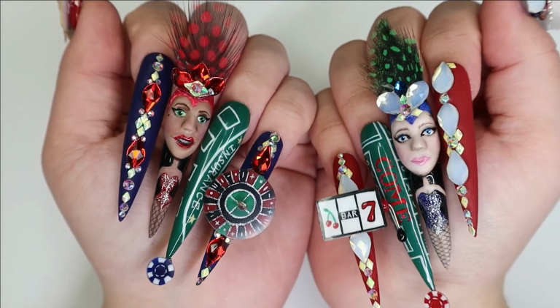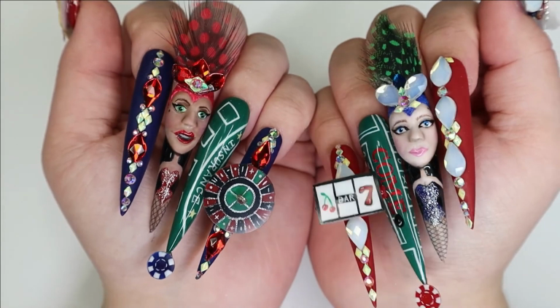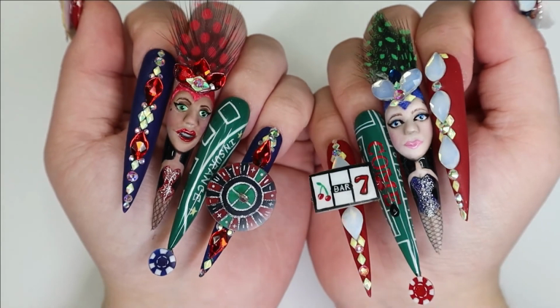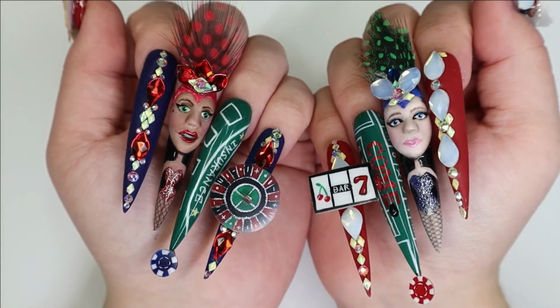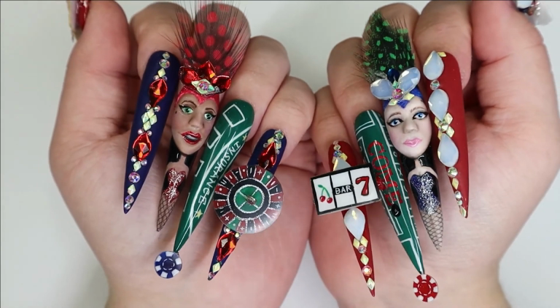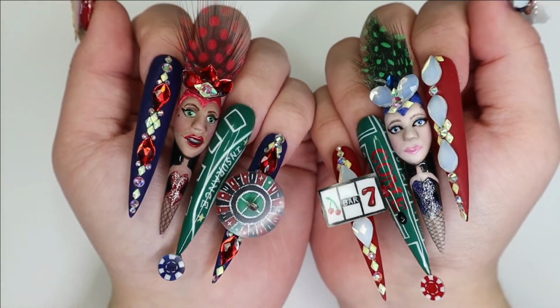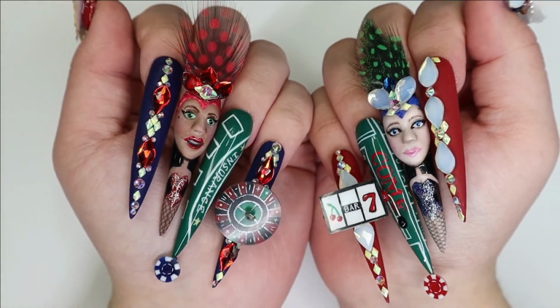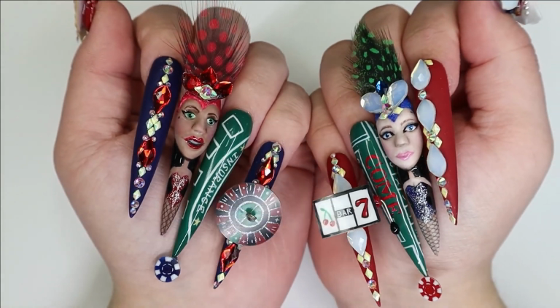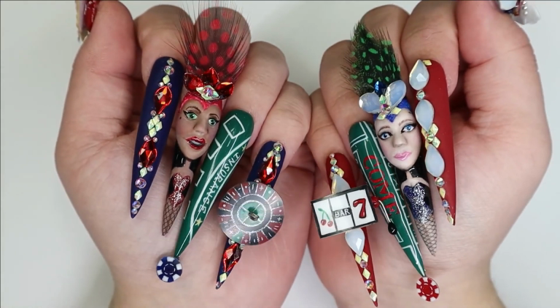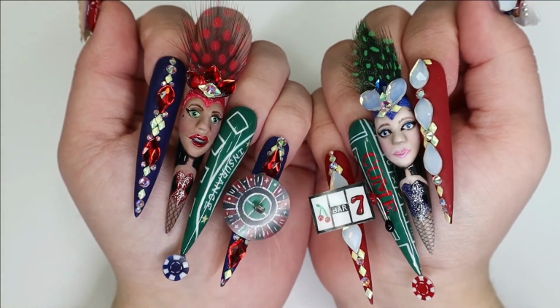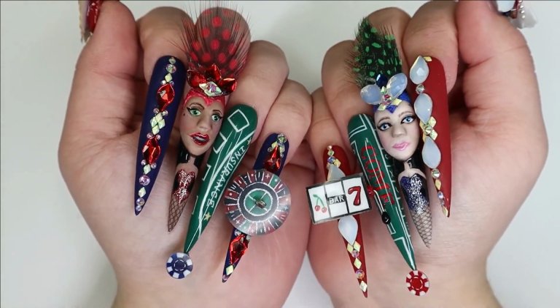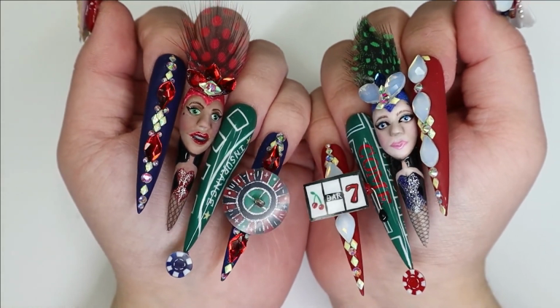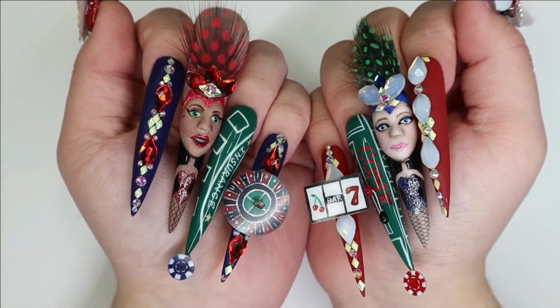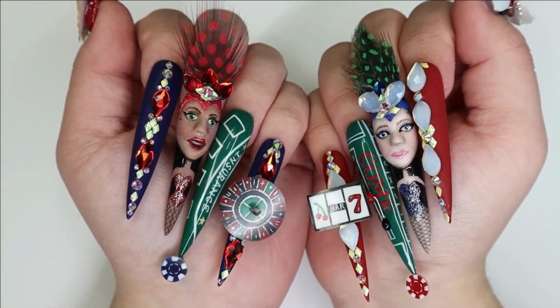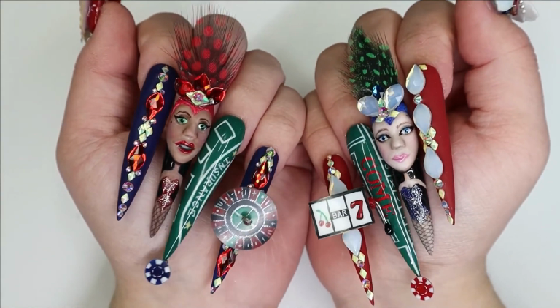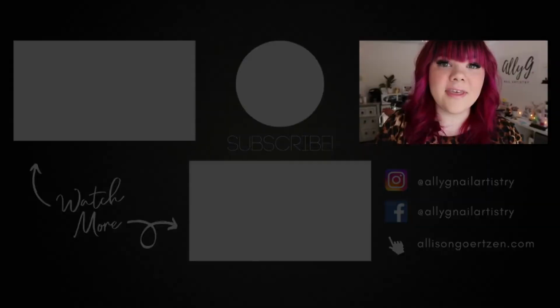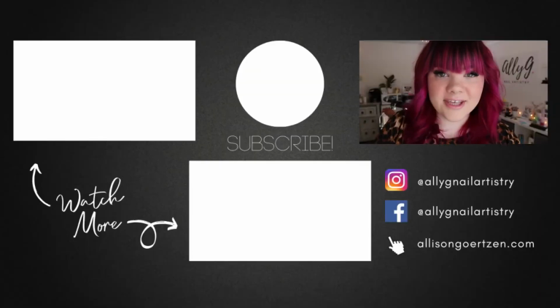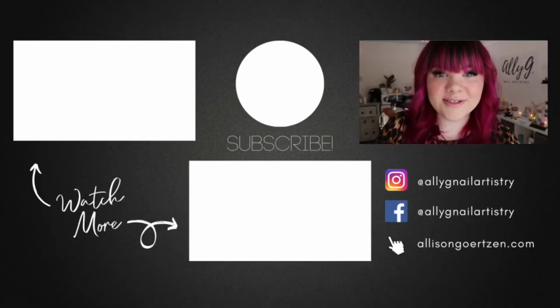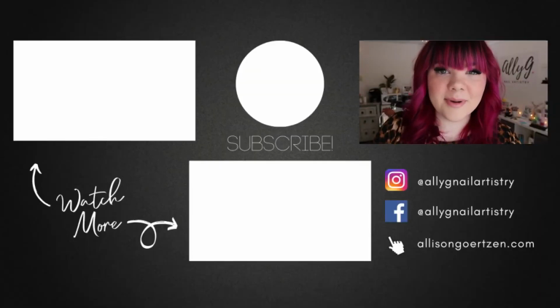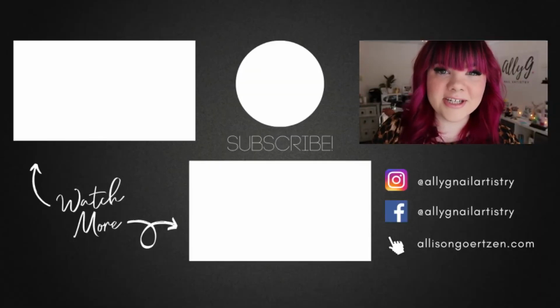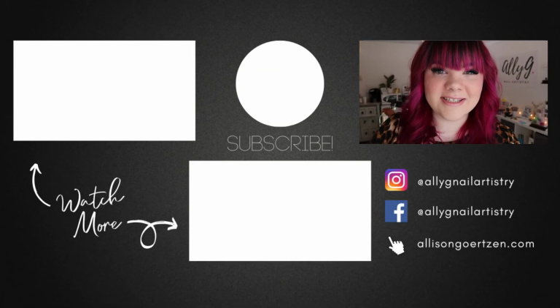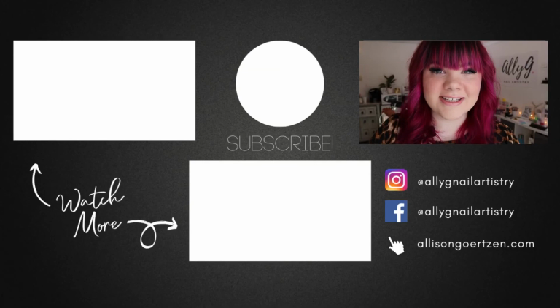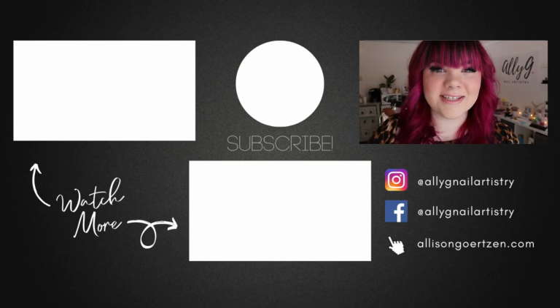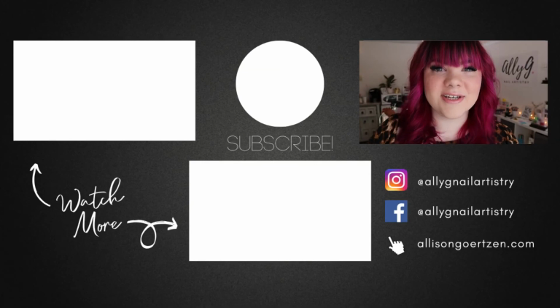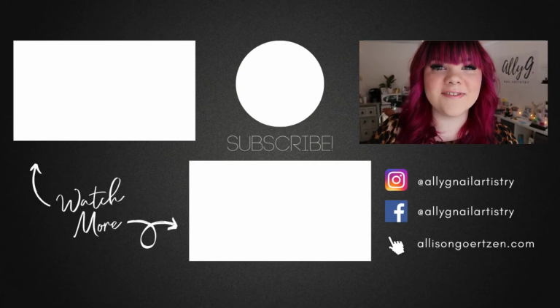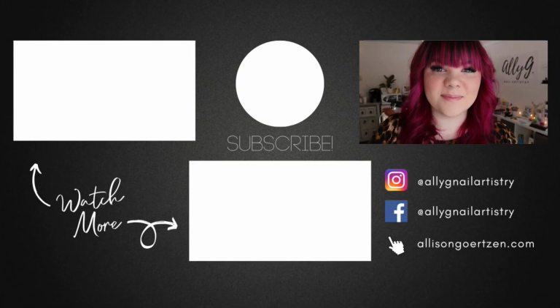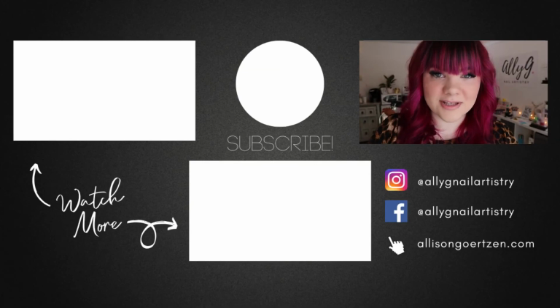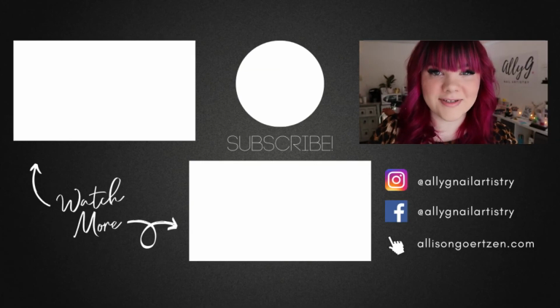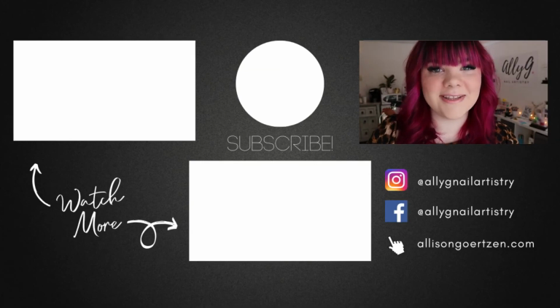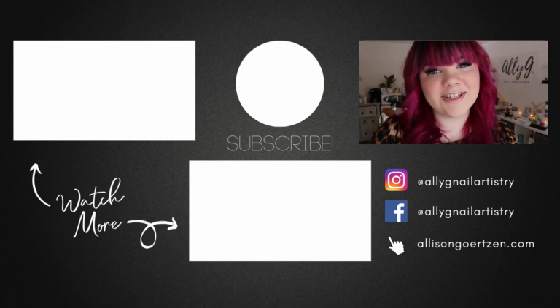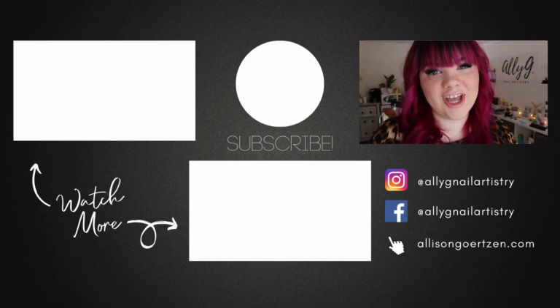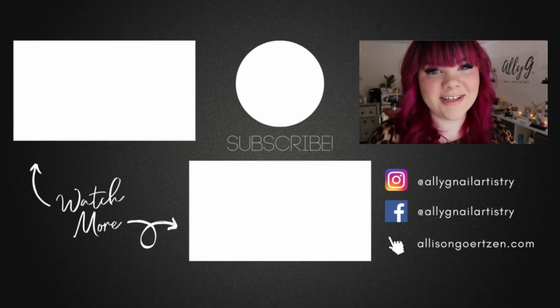And here is the finished design. I hope that you guys love it as much as I loved creating it. Thank you so much Glitz Accessories for sponsoring this challenge.